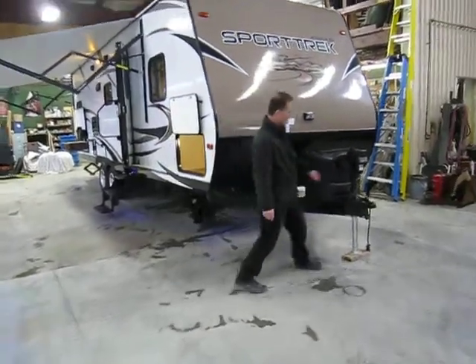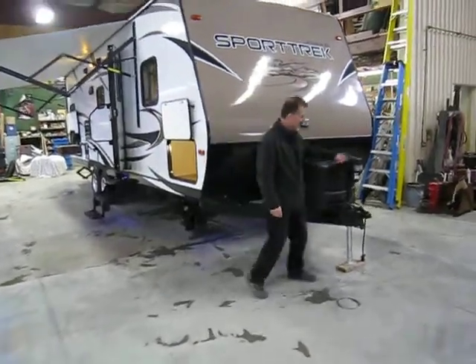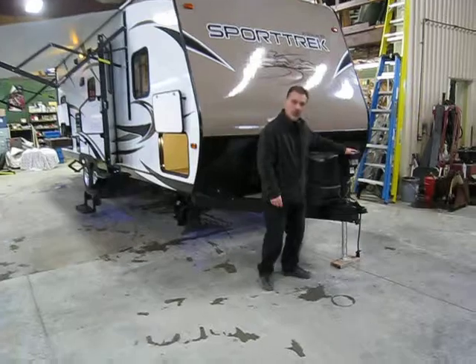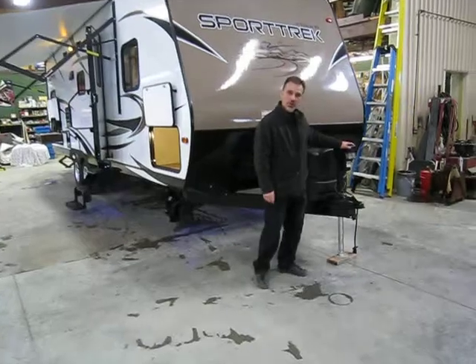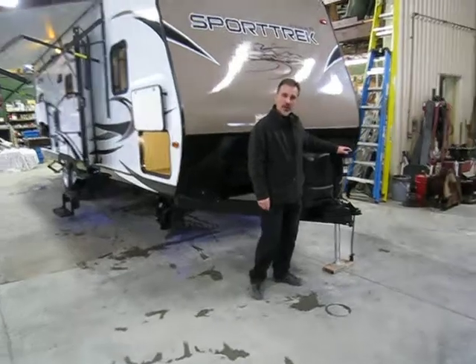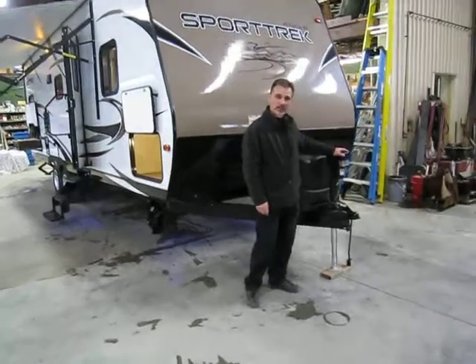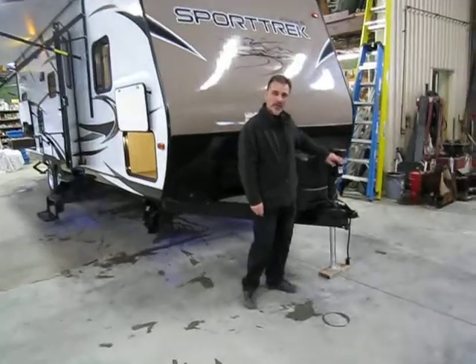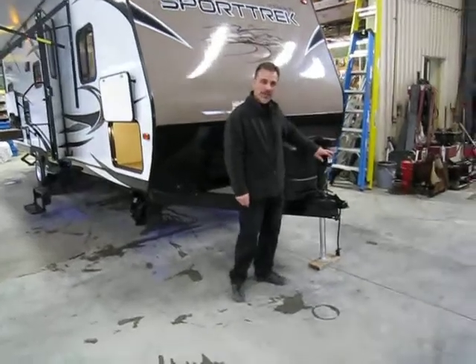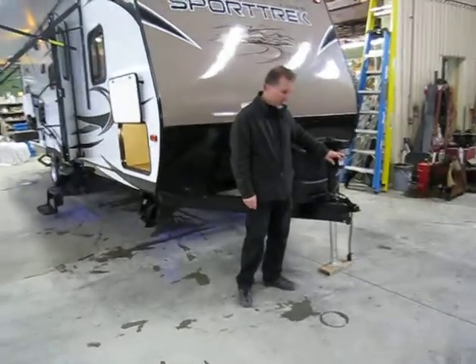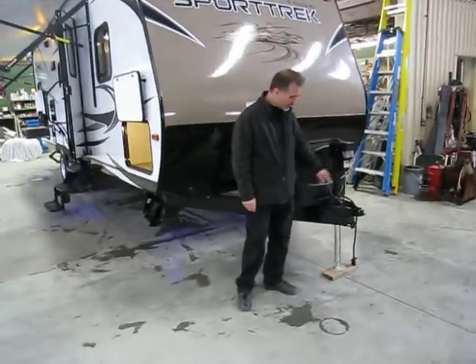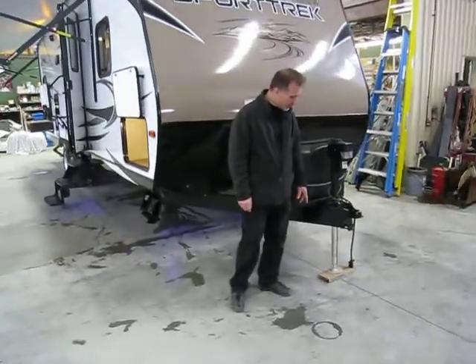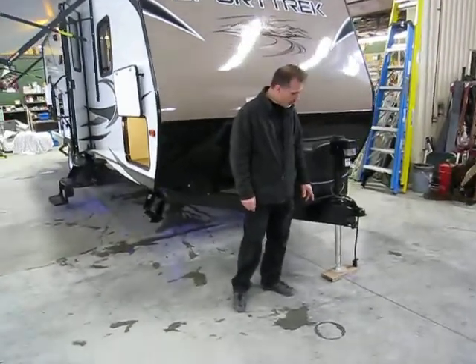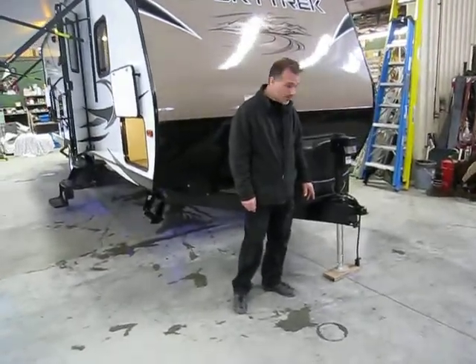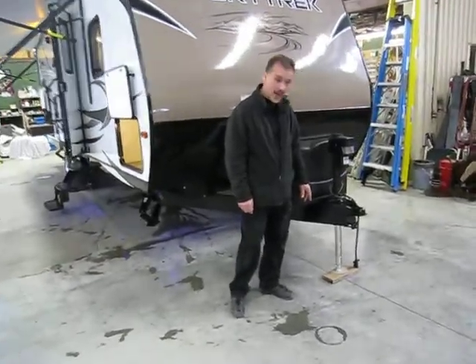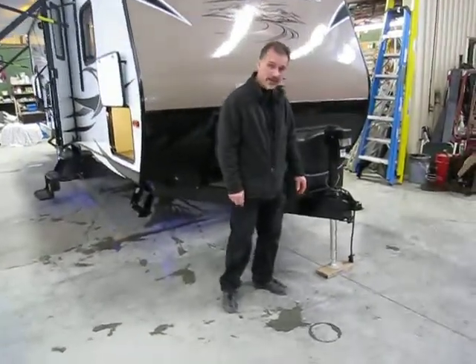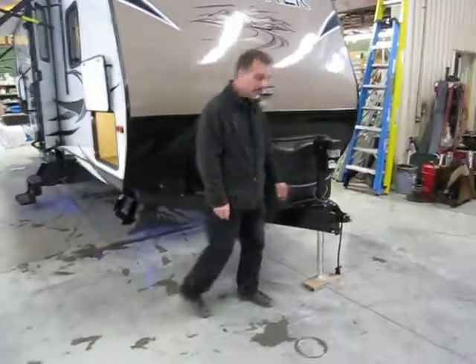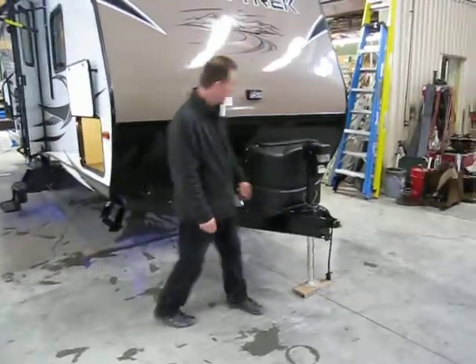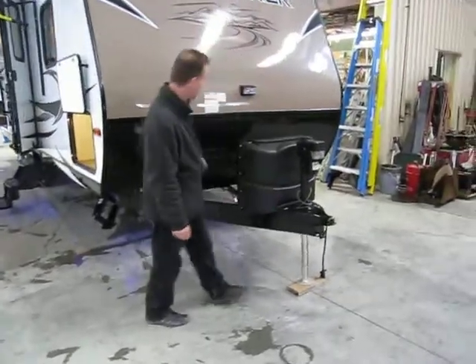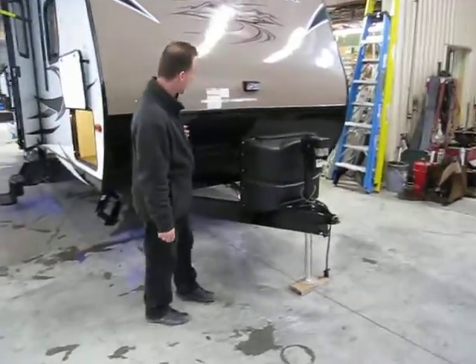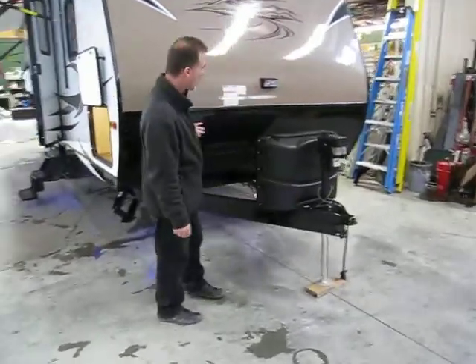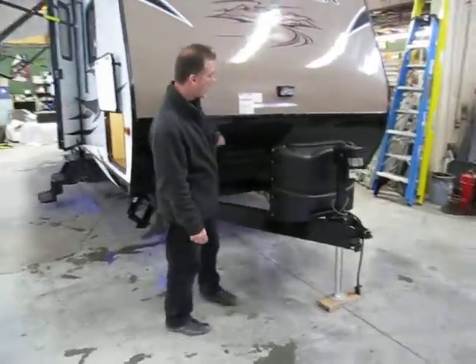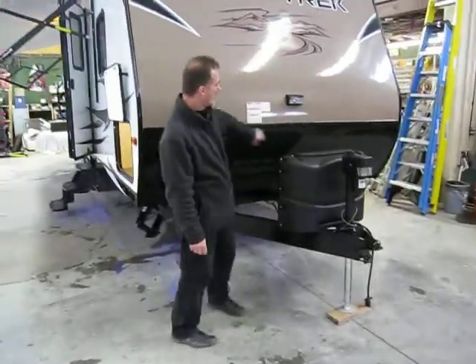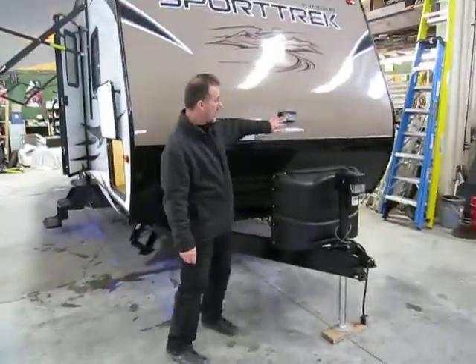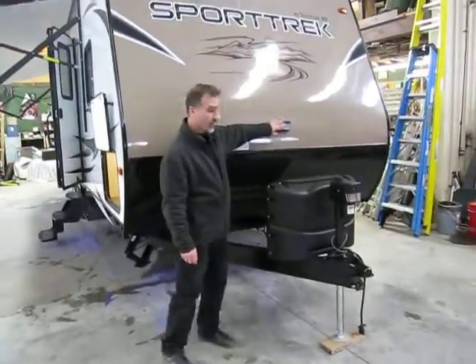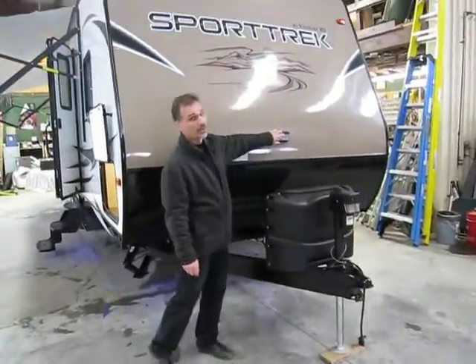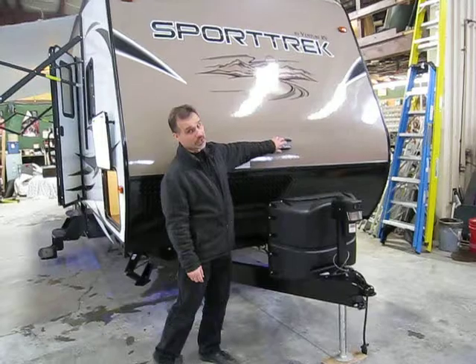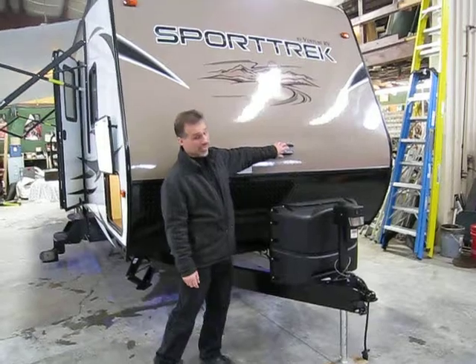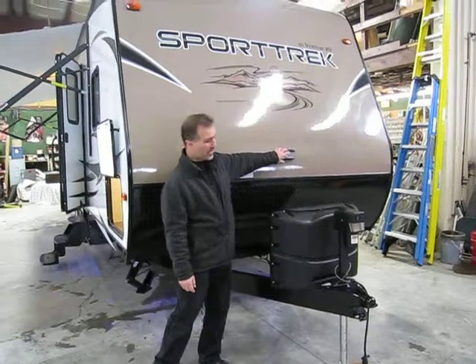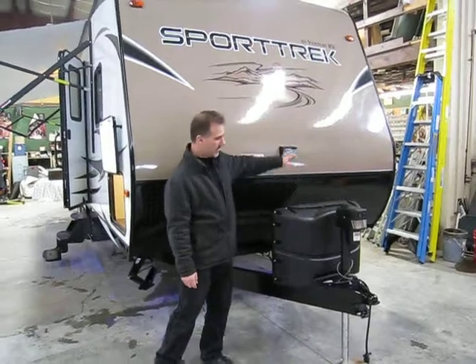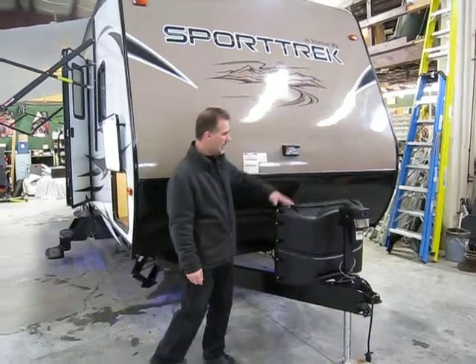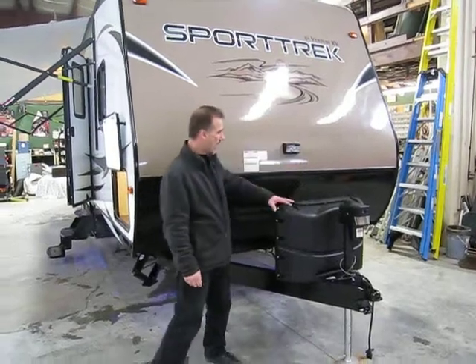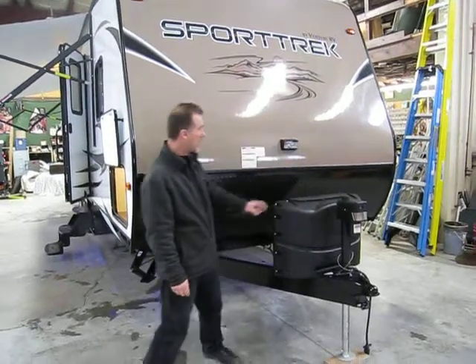Electric tongue jack with LED light and adjustable foot pad. Stone guard, another hitch light, tank cover.